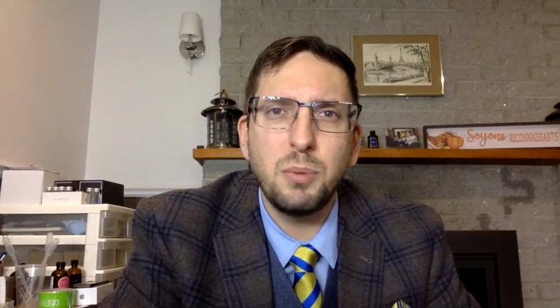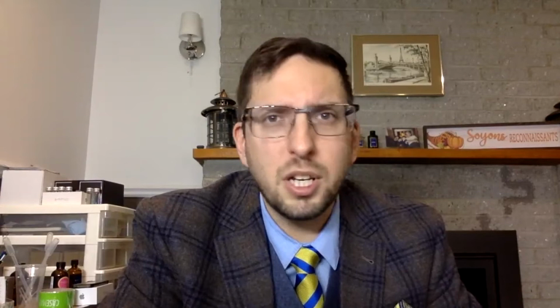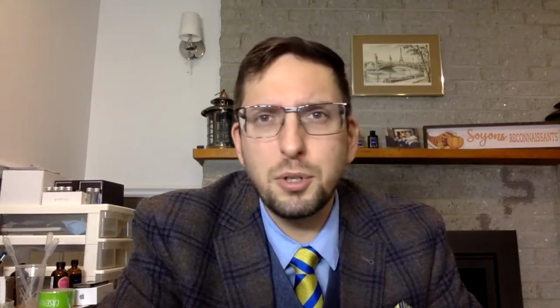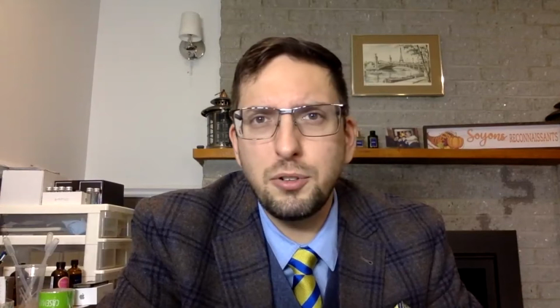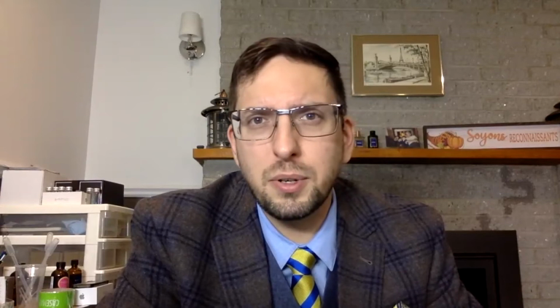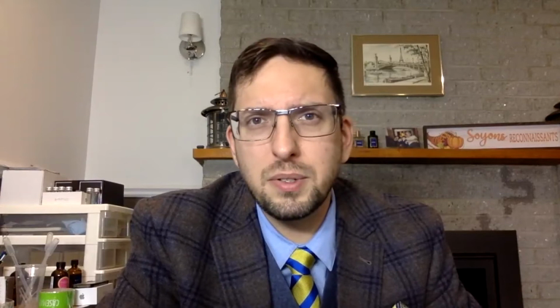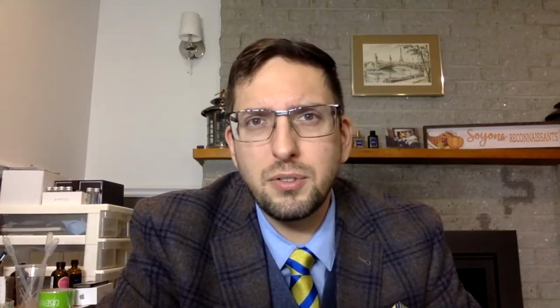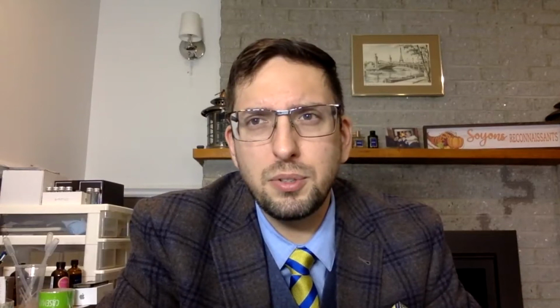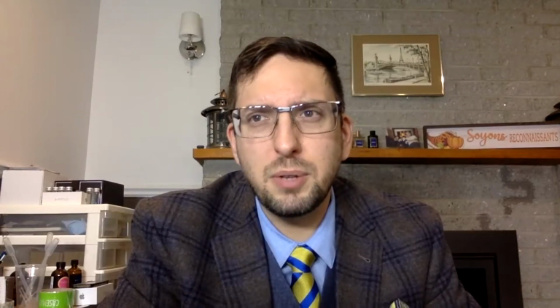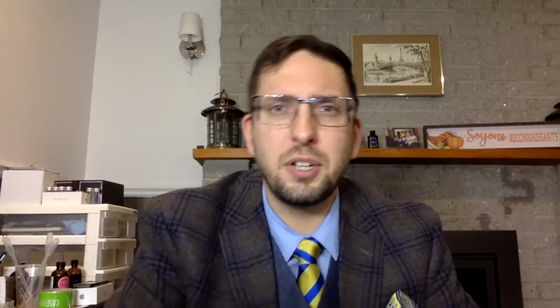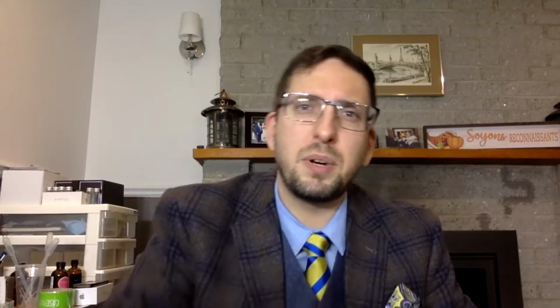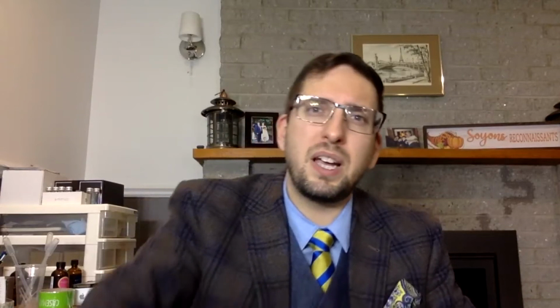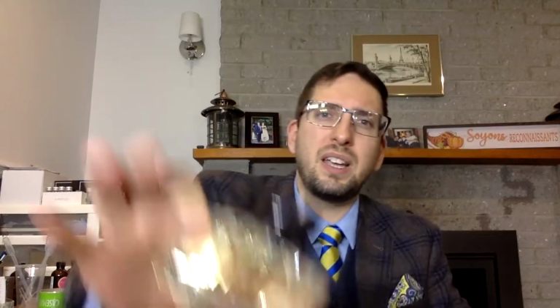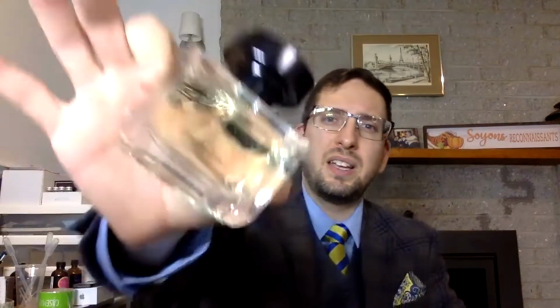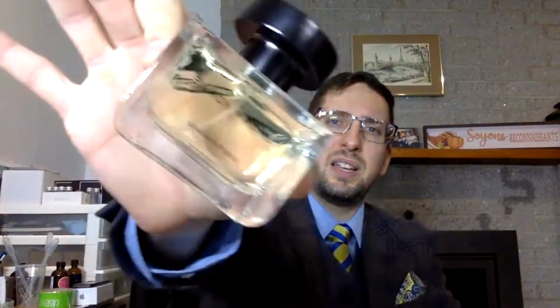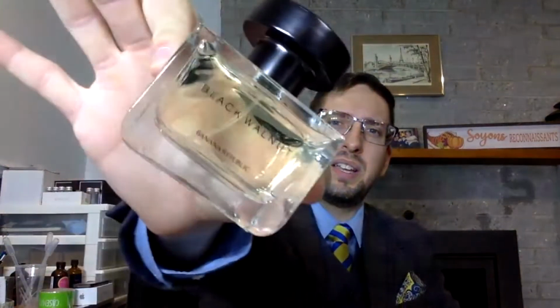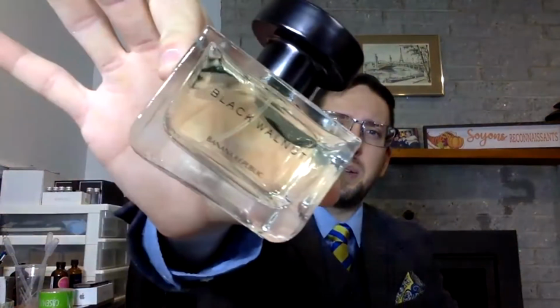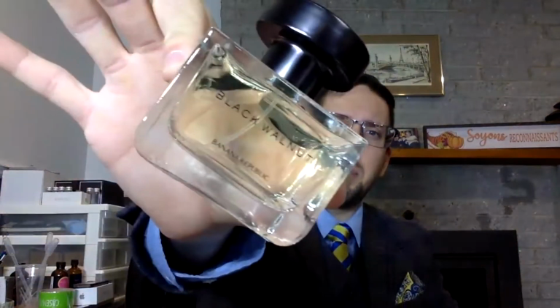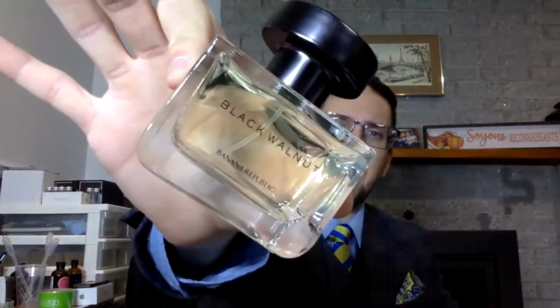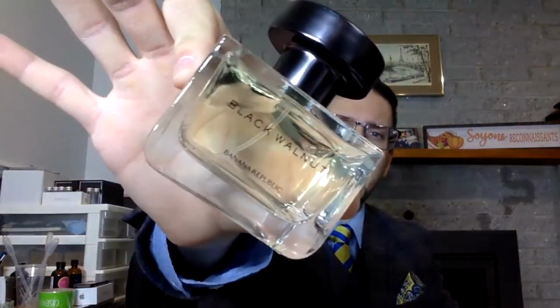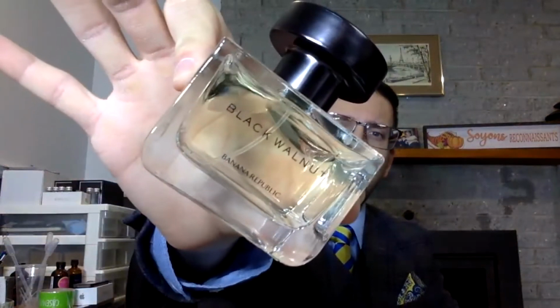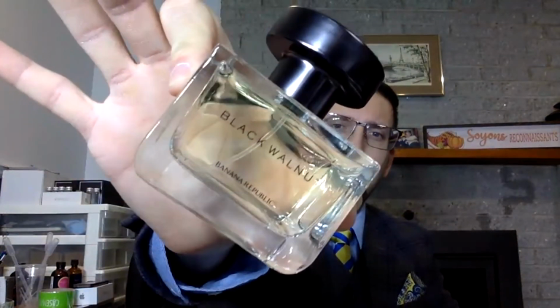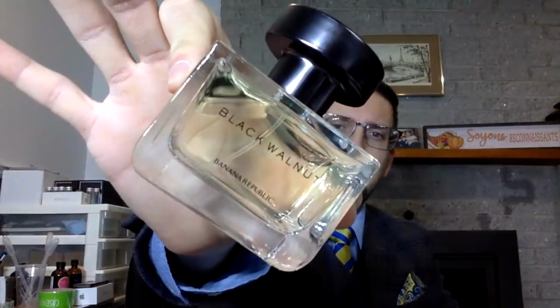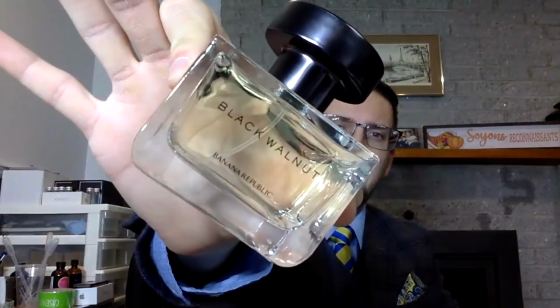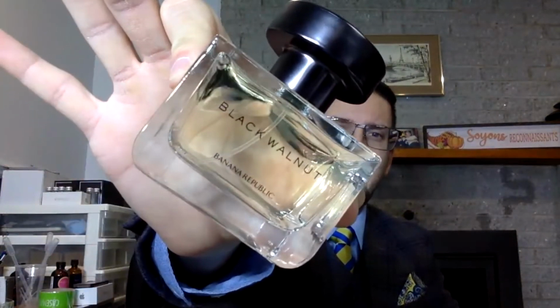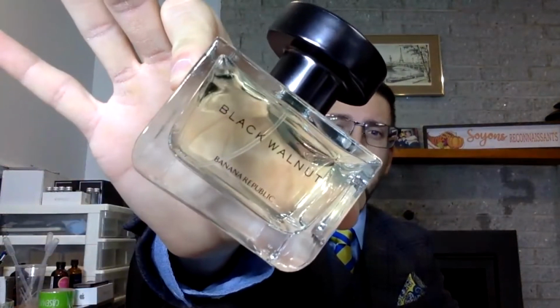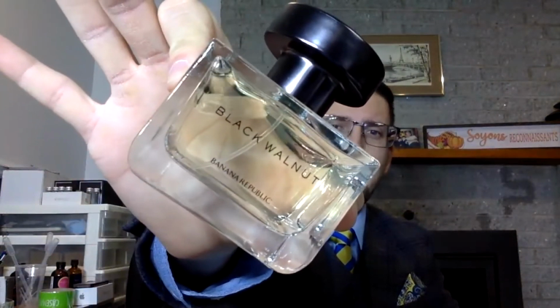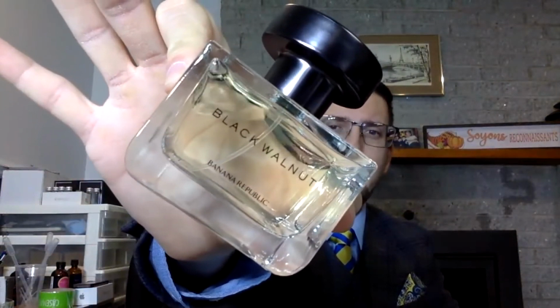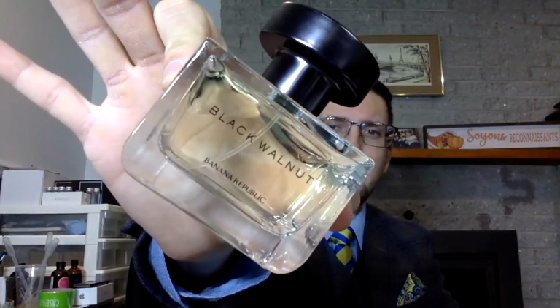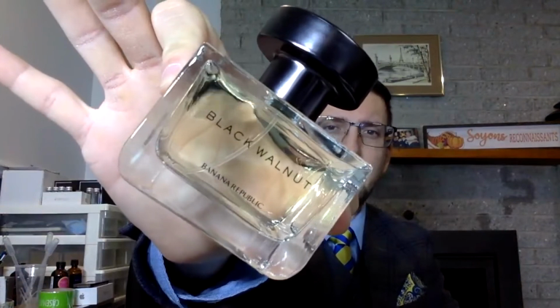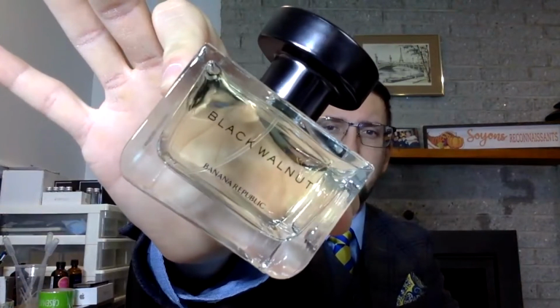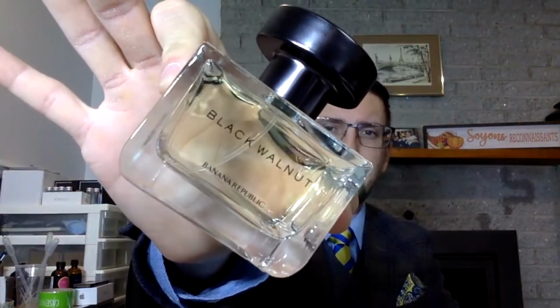Welcome to a new fragrance review. Today we're gonna try Black Walnut by Banana Republic.